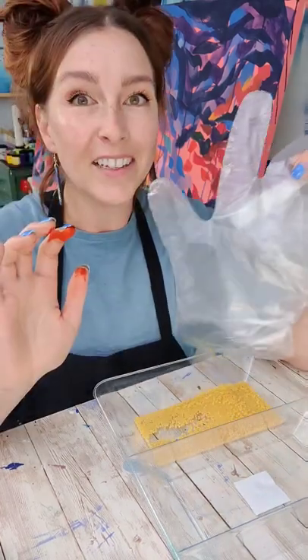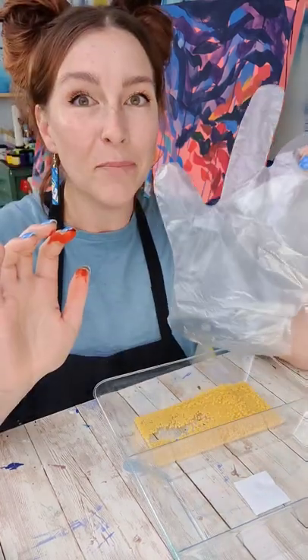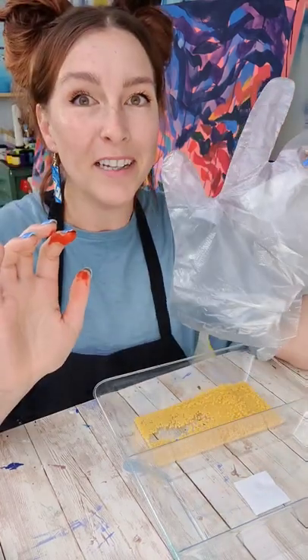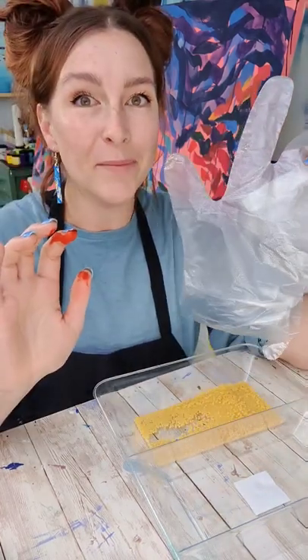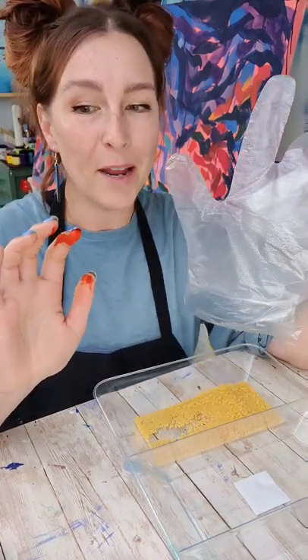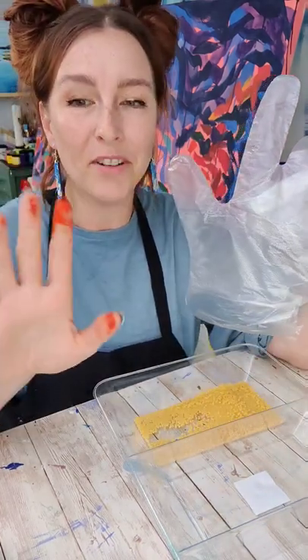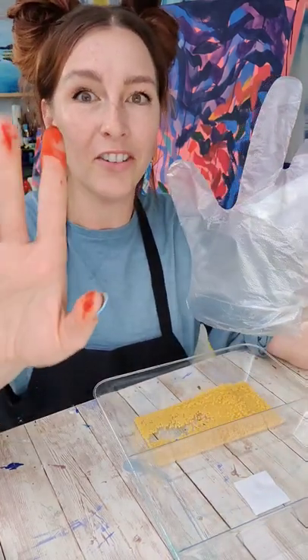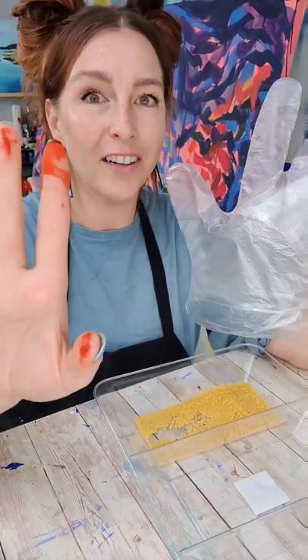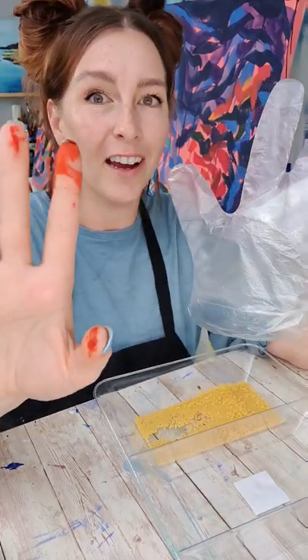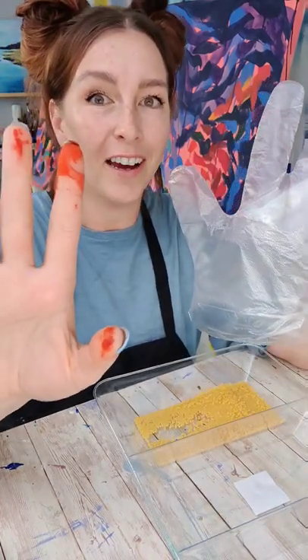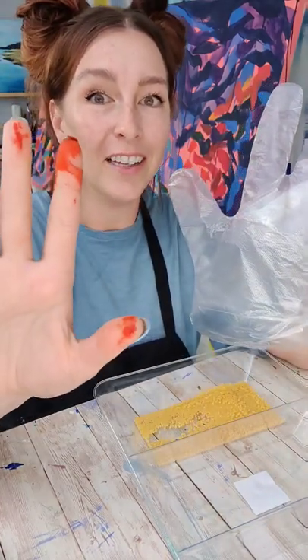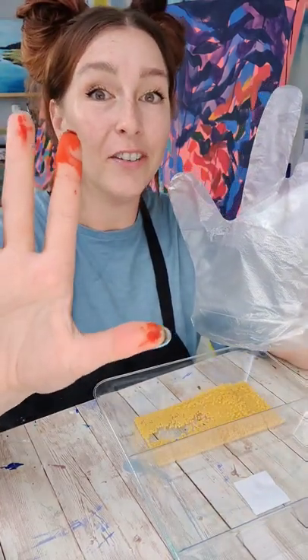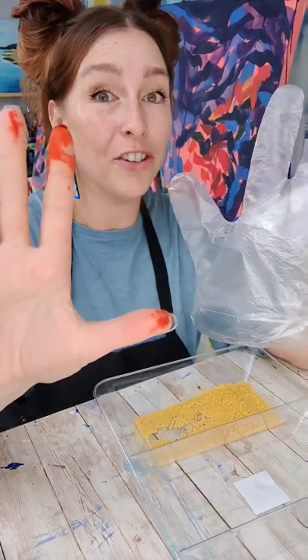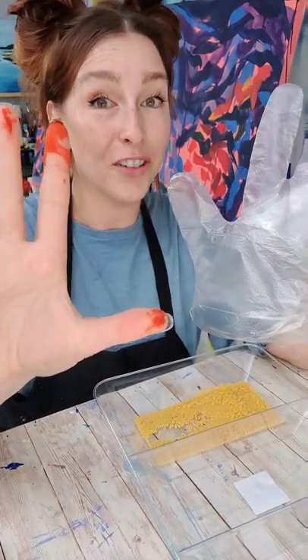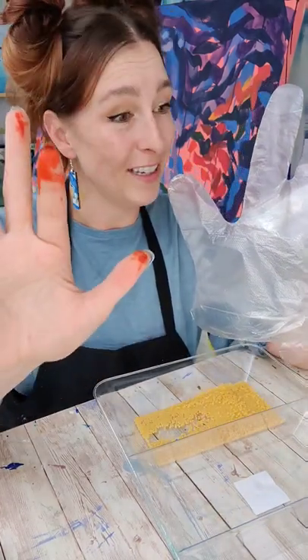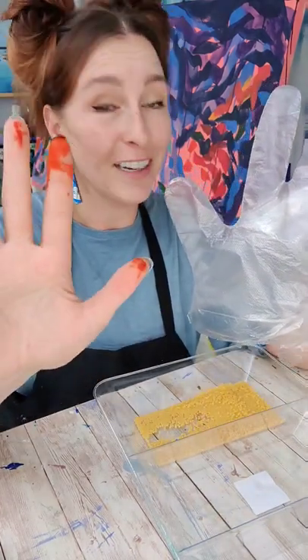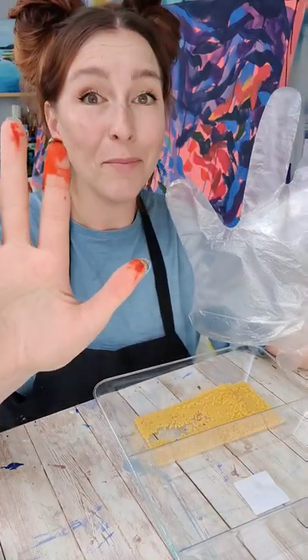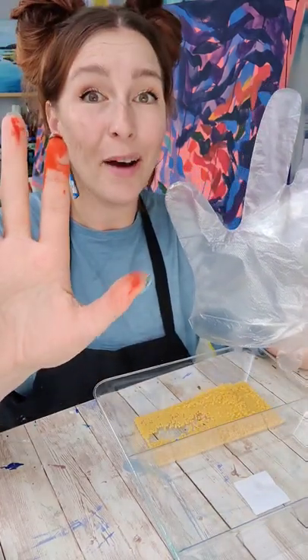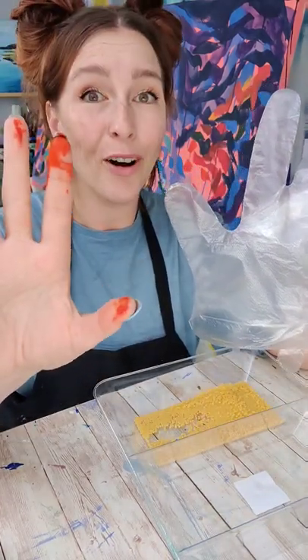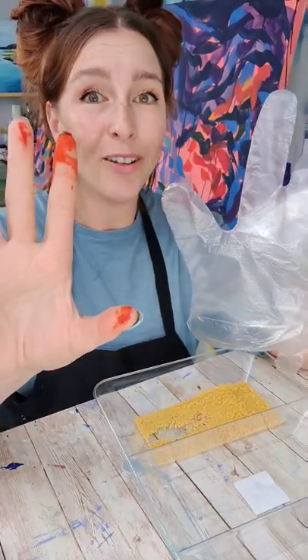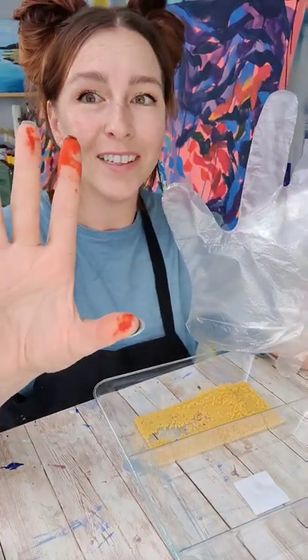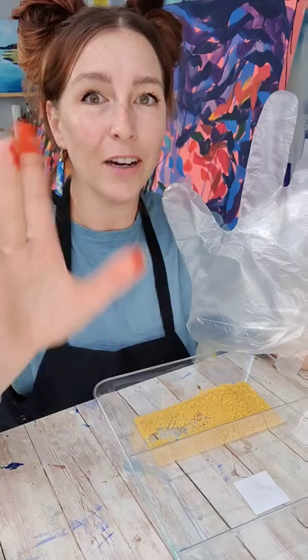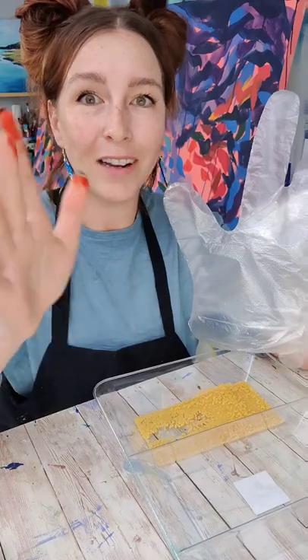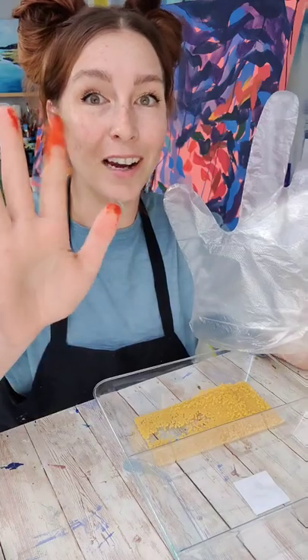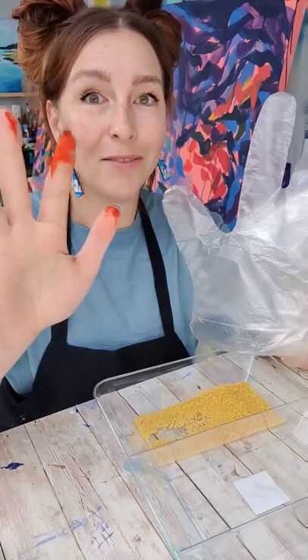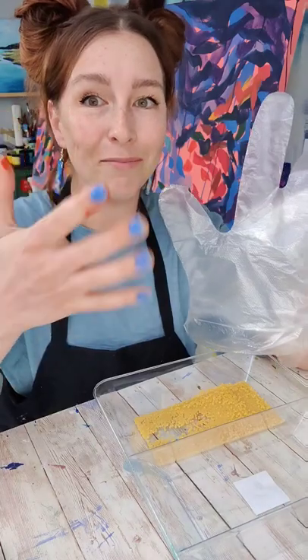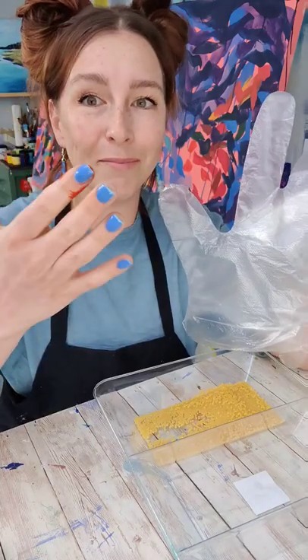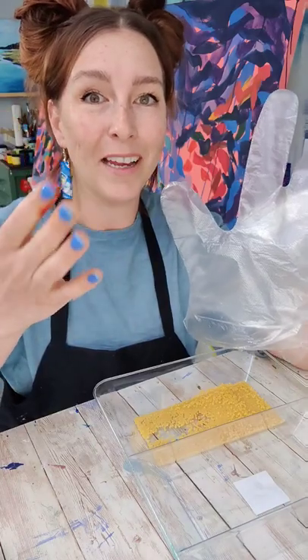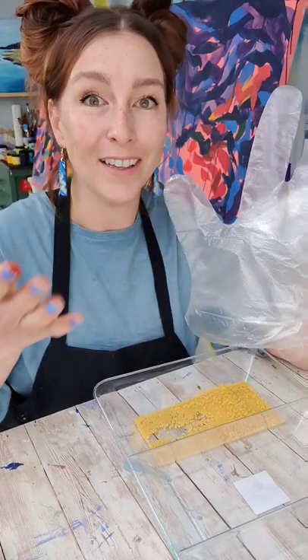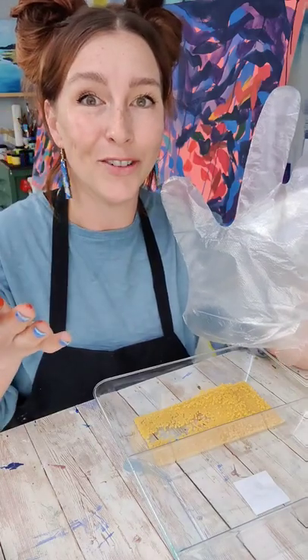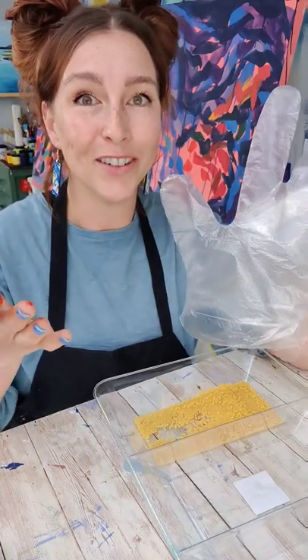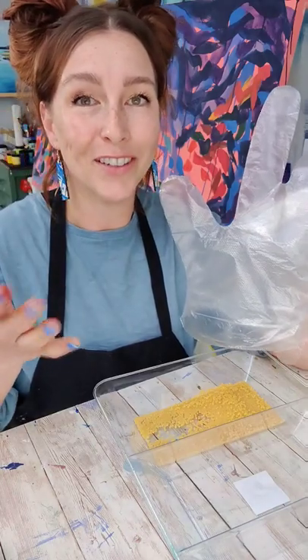Next up, I need some hand protection. Even just getting my alcohol inks out, I got my hands dirty.